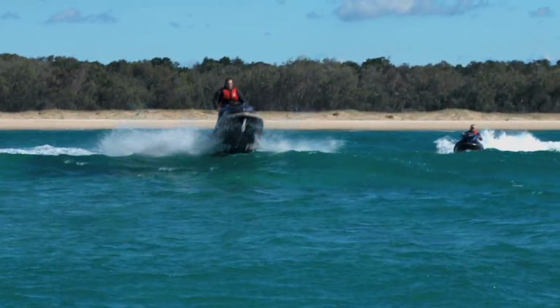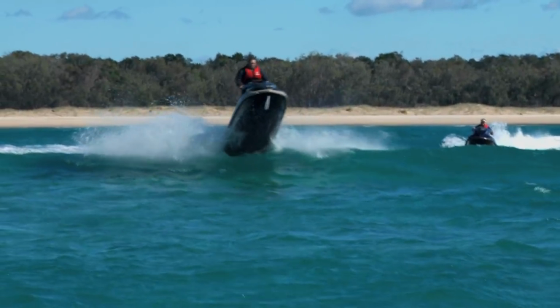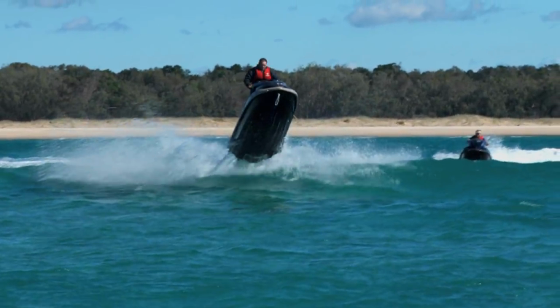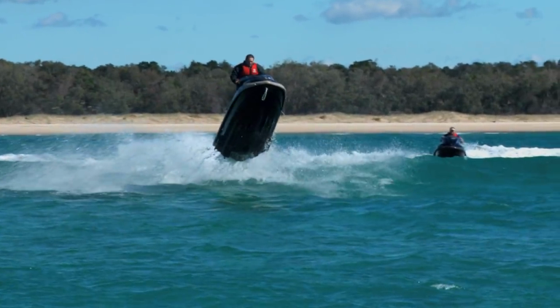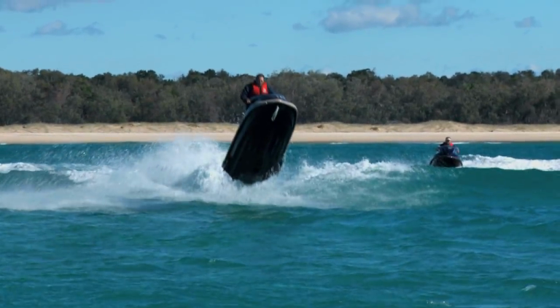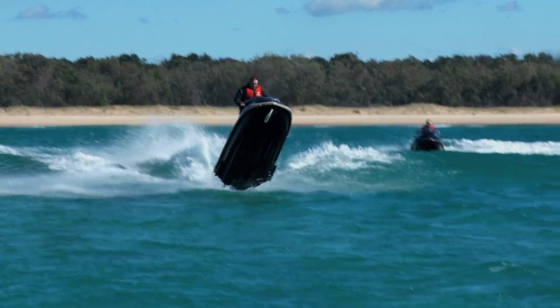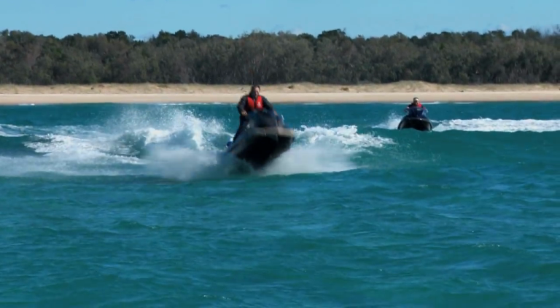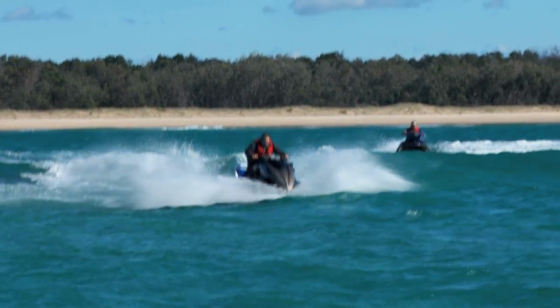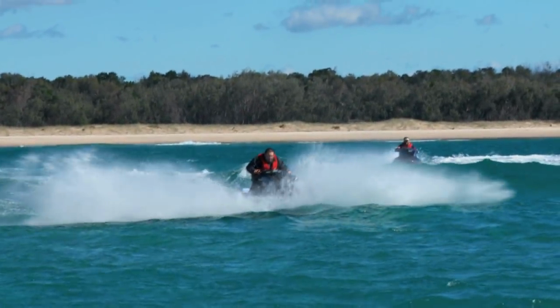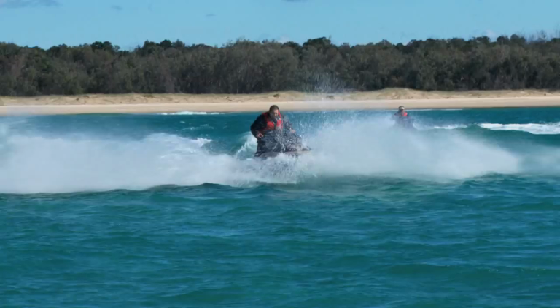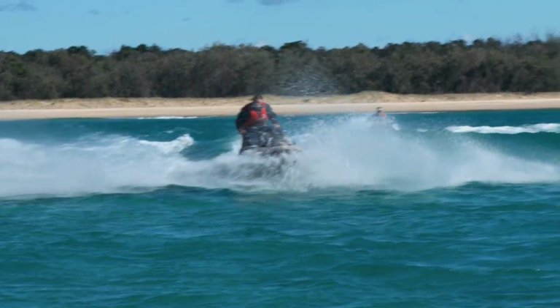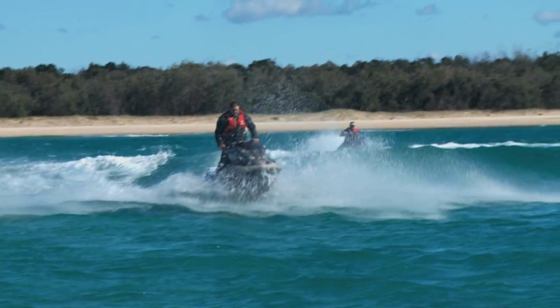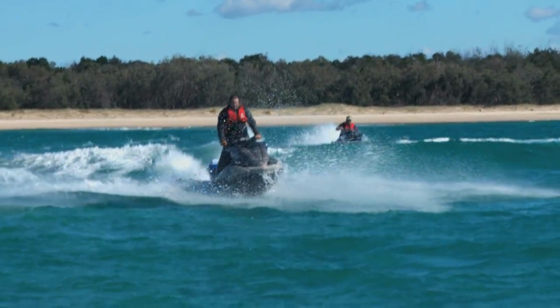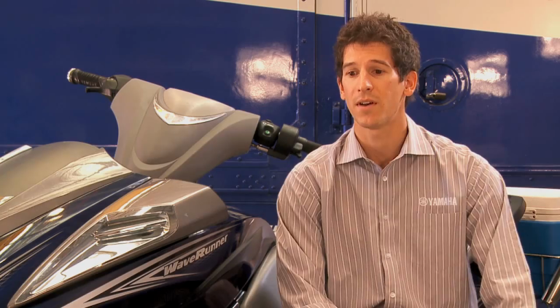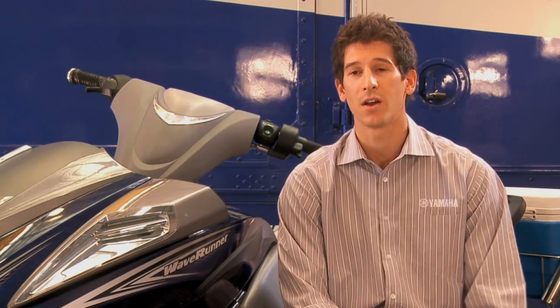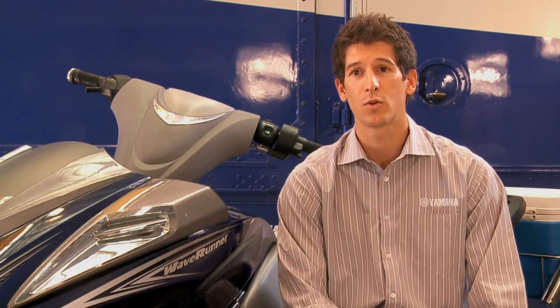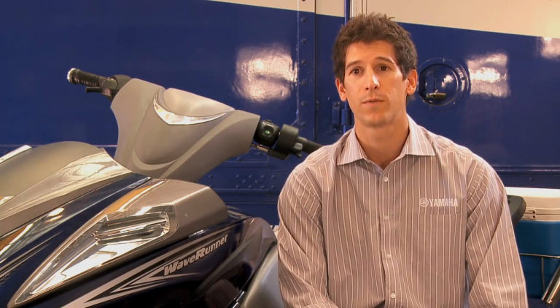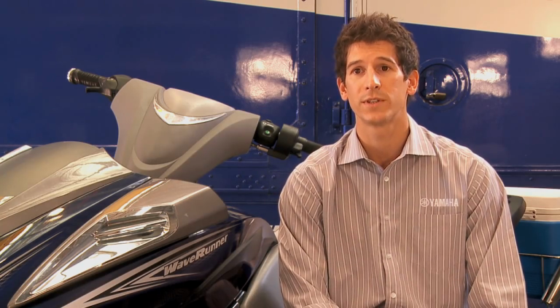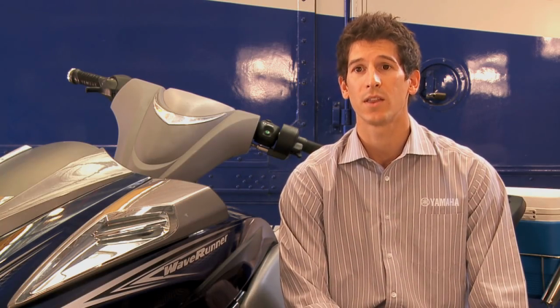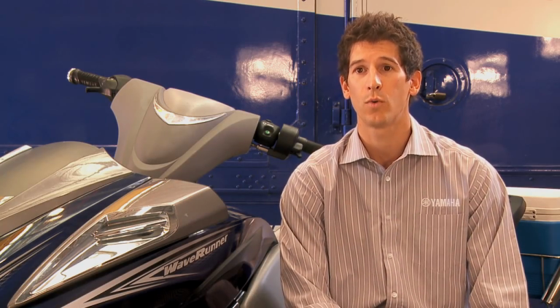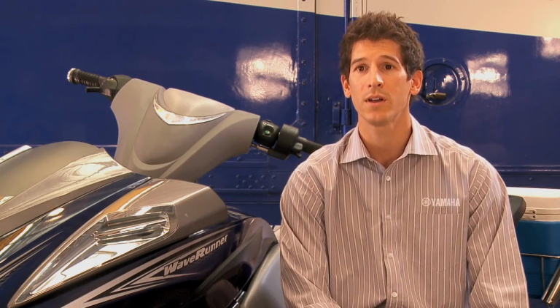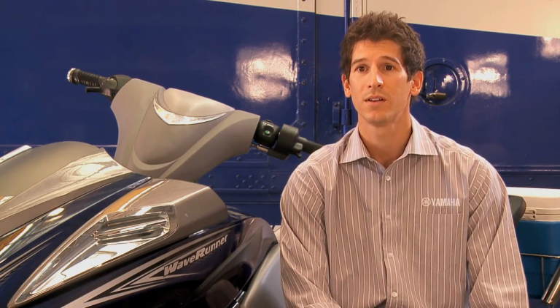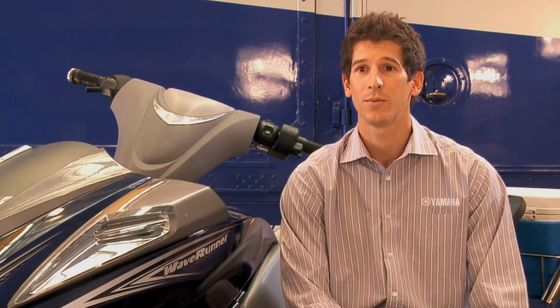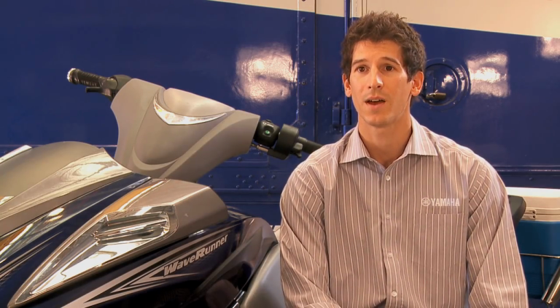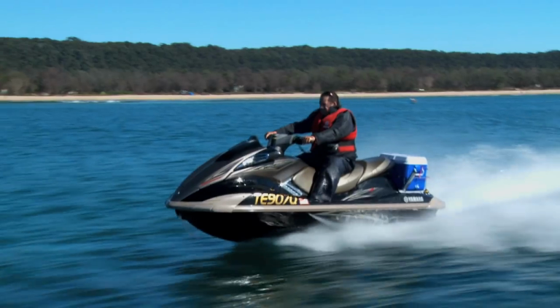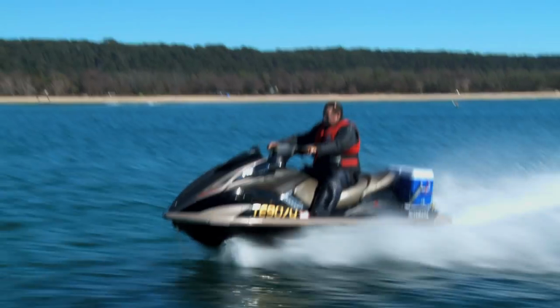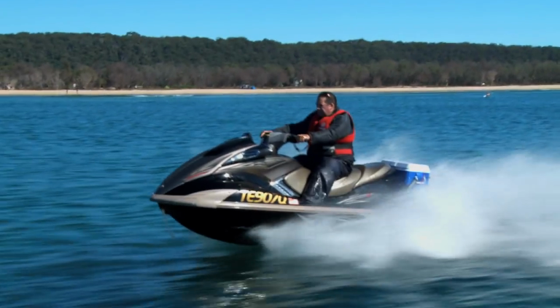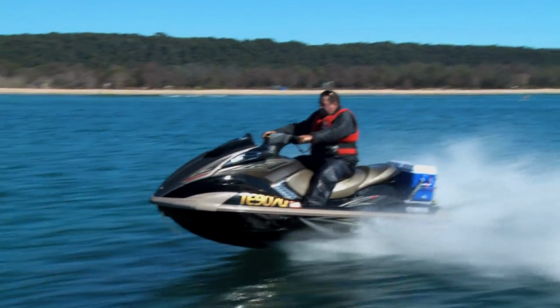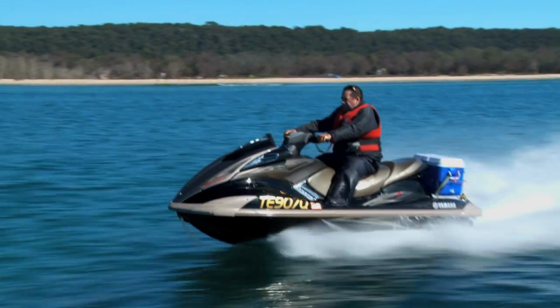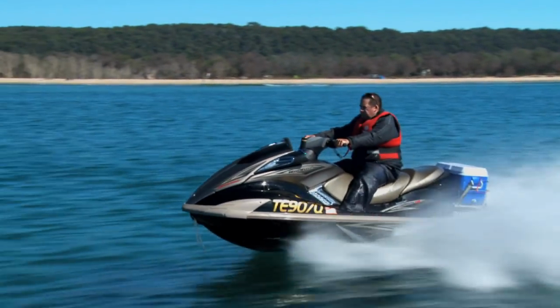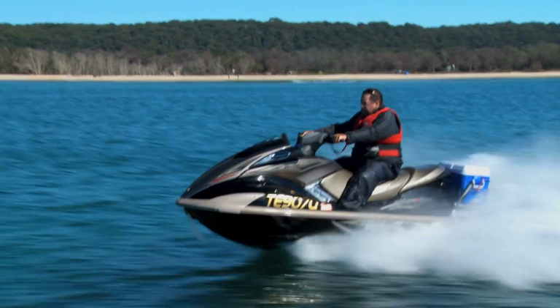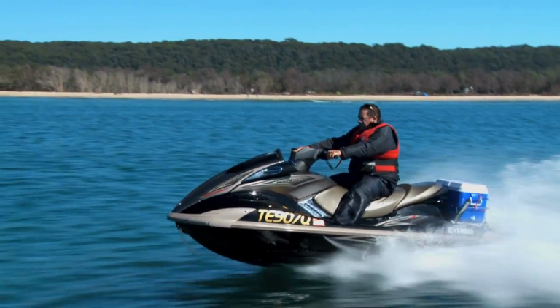The 70 litre fuel tank enables you to have a good full day on the water without worrying about running out of petrol.